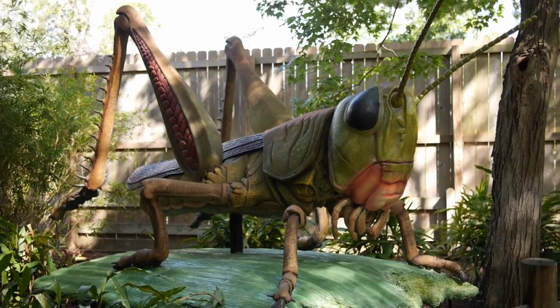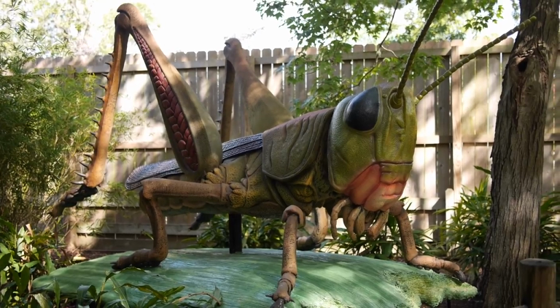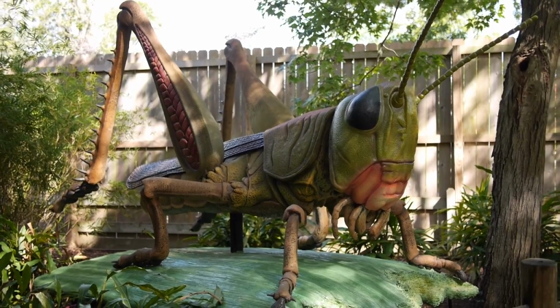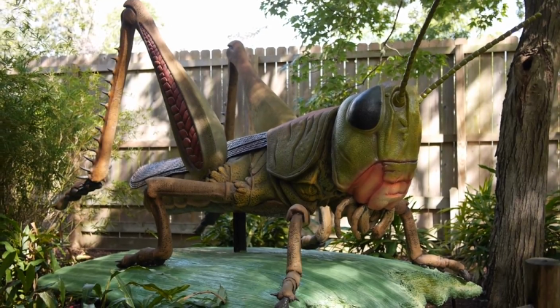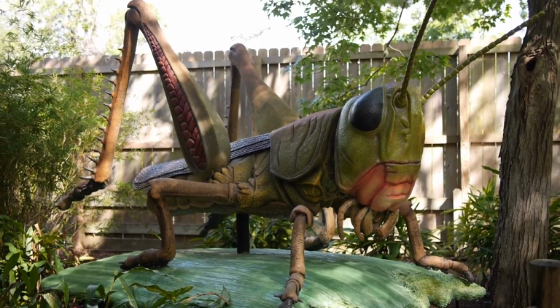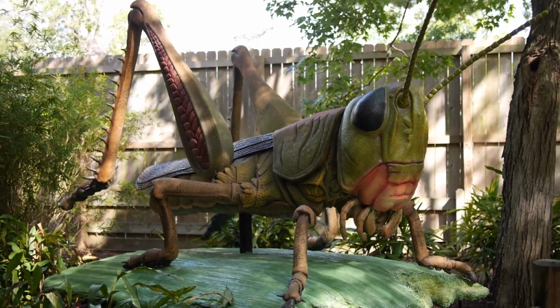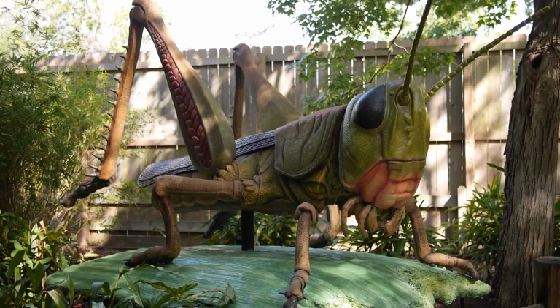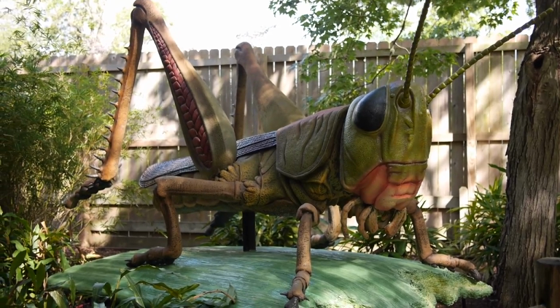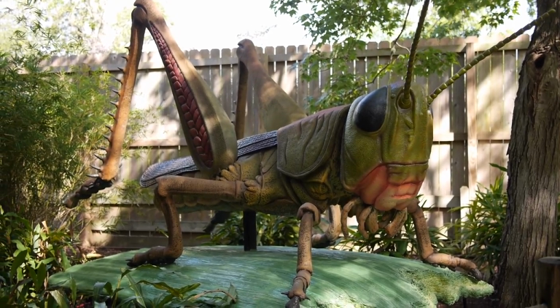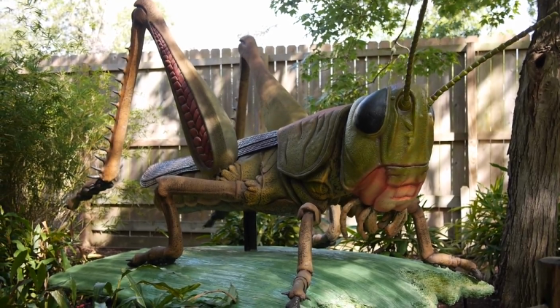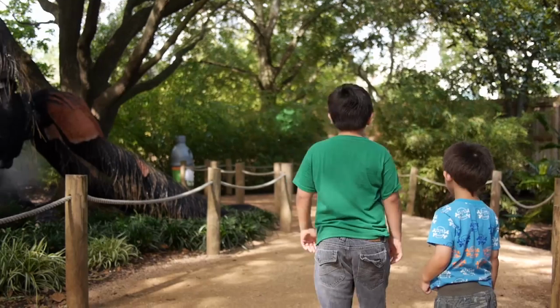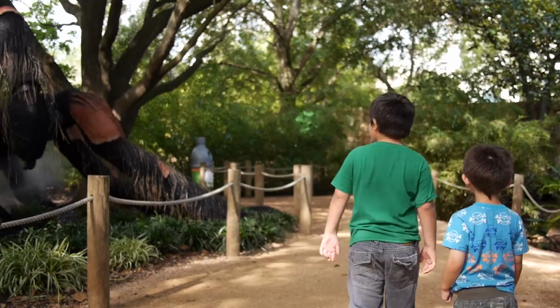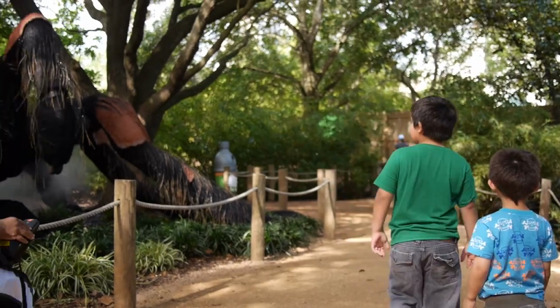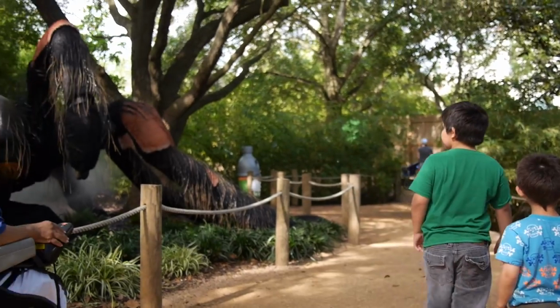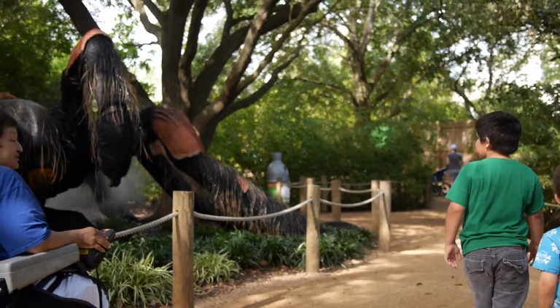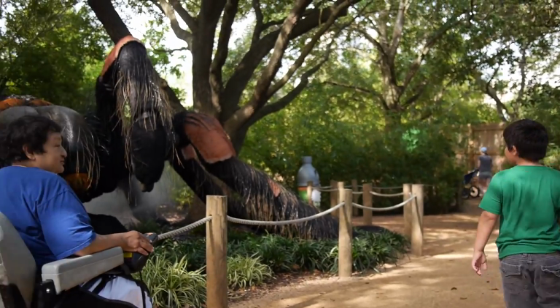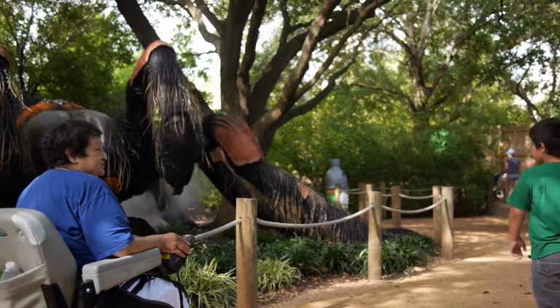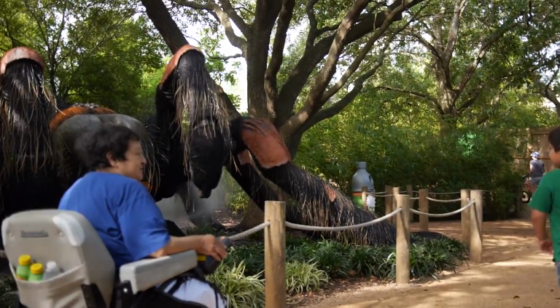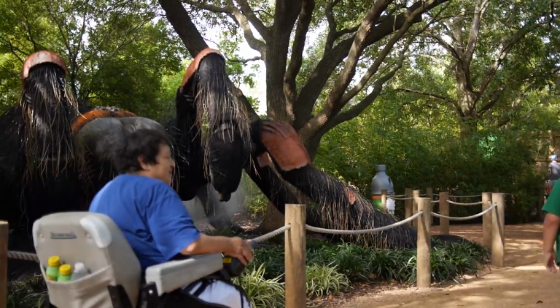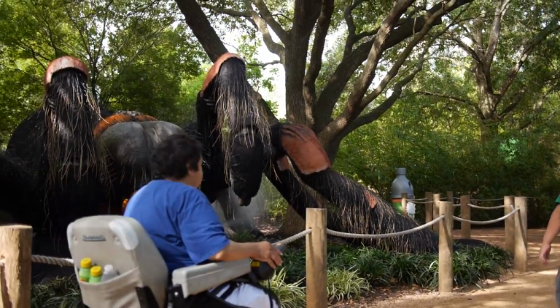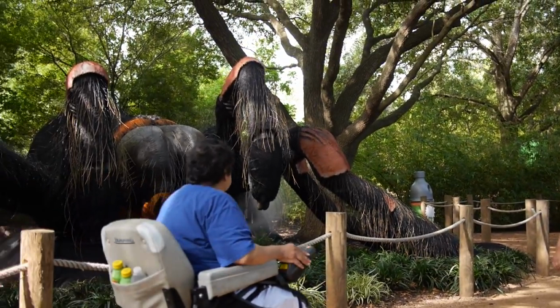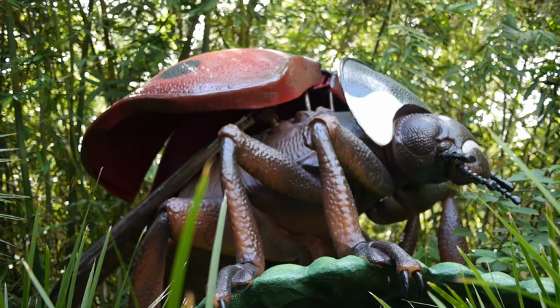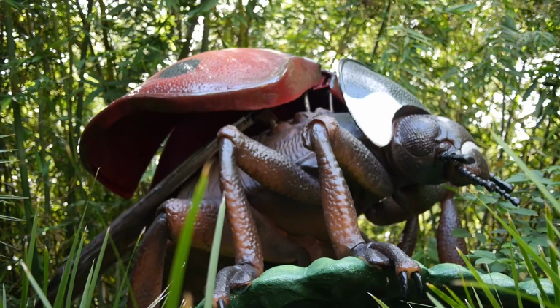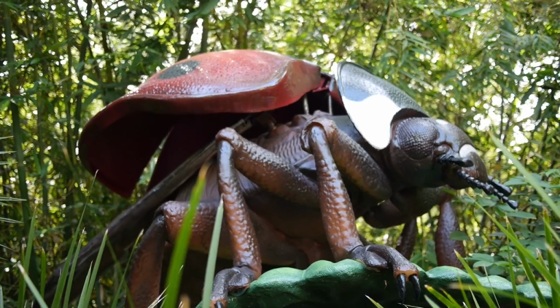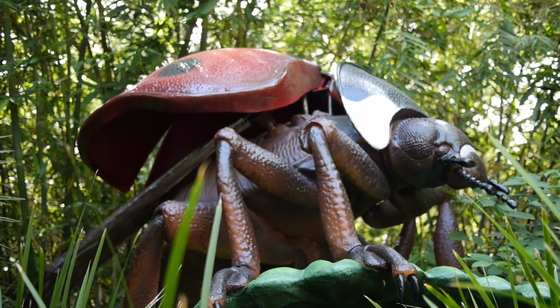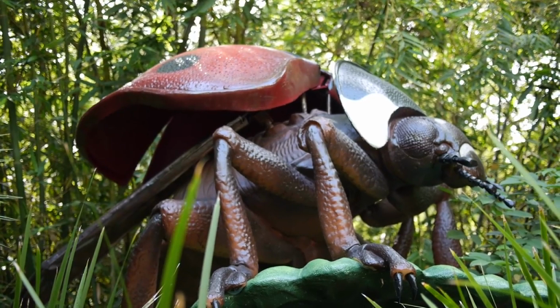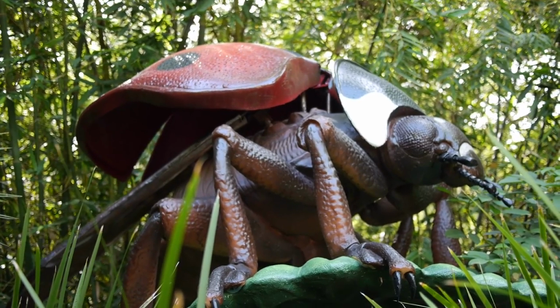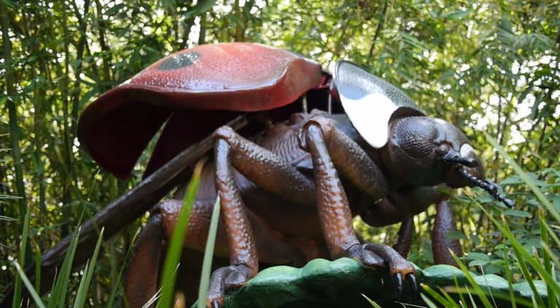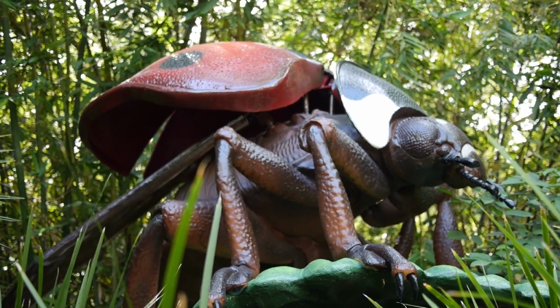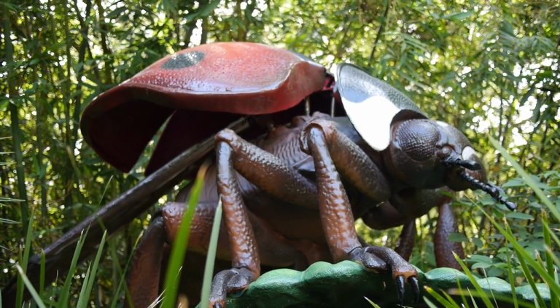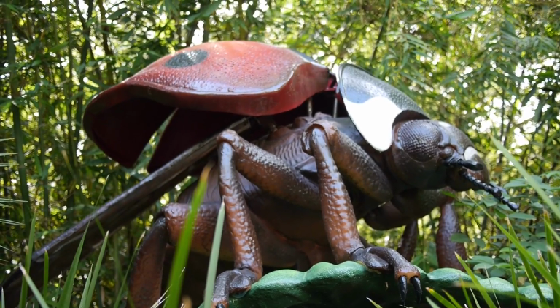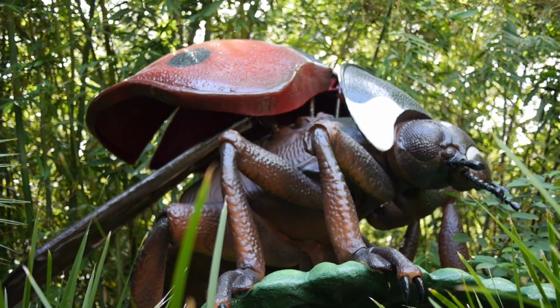We have an eight-foot grasshopper, a 33-foot Mexican red-kneed tarantula, and a ladybug with a 10-foot wingspan. It's really exciting.